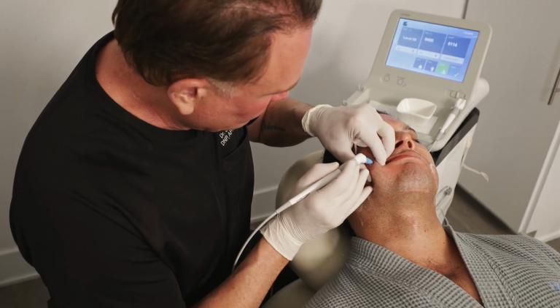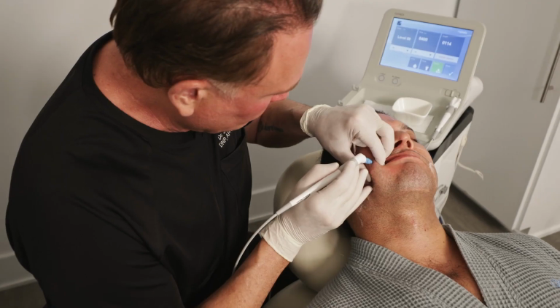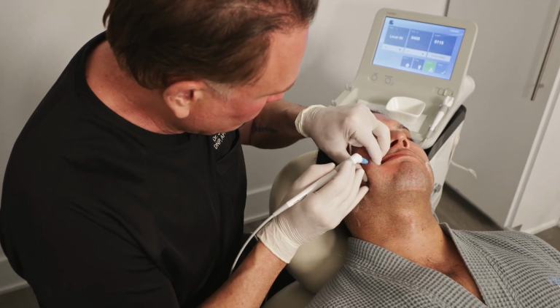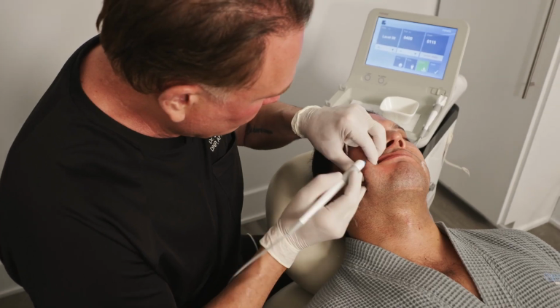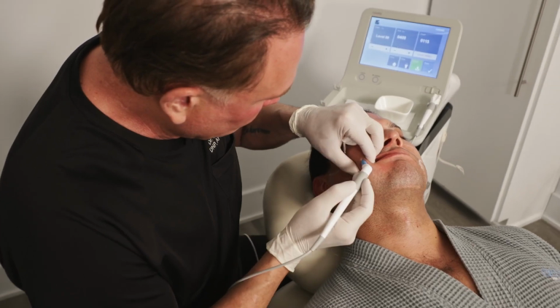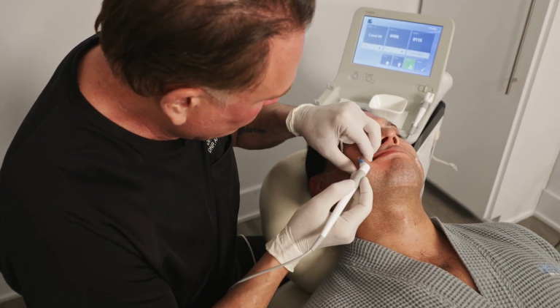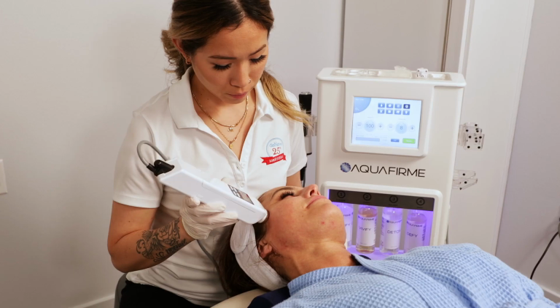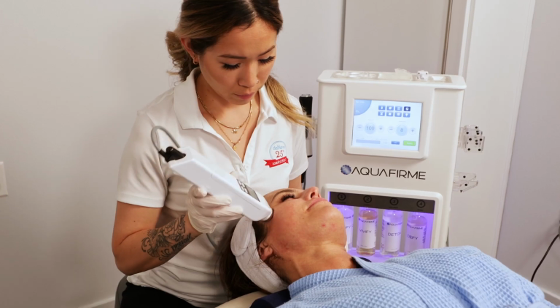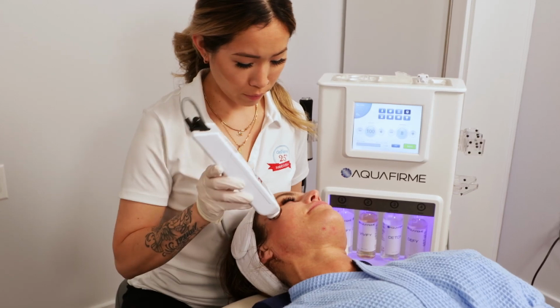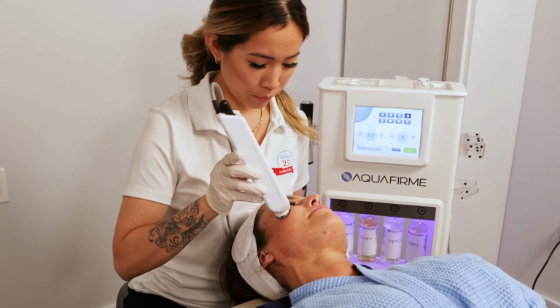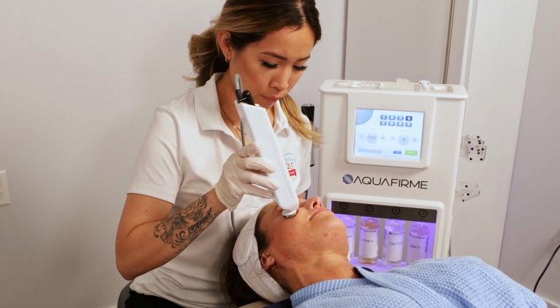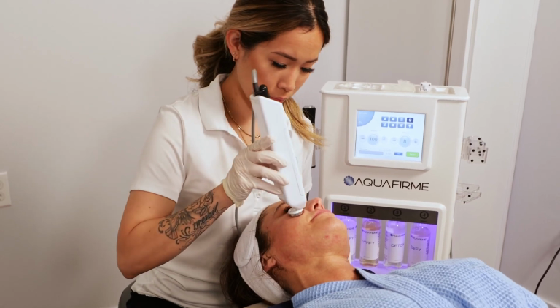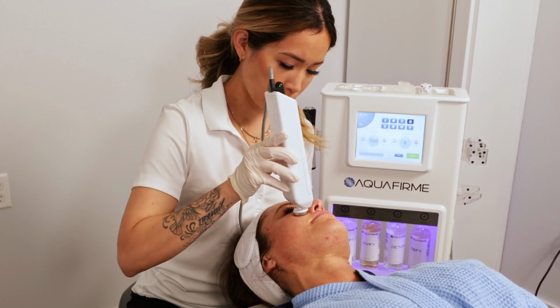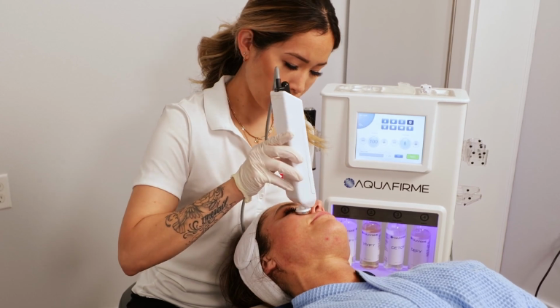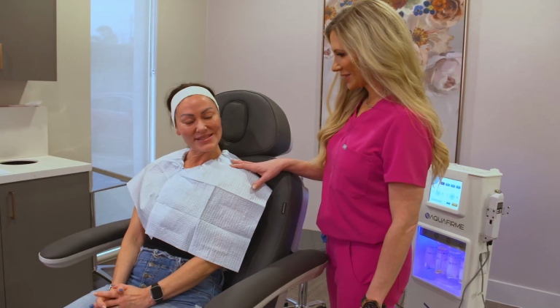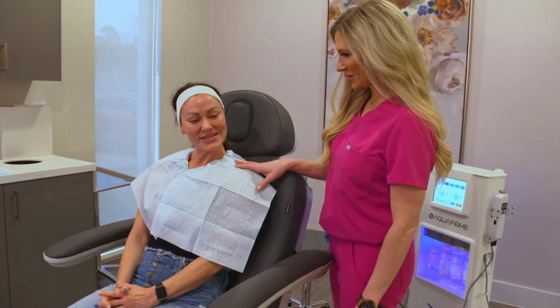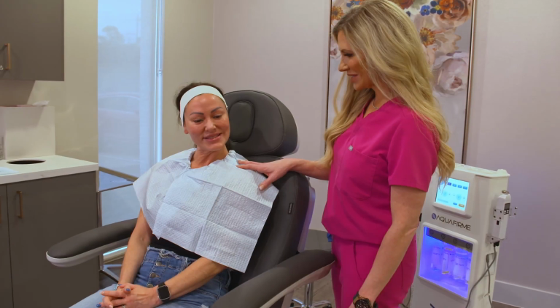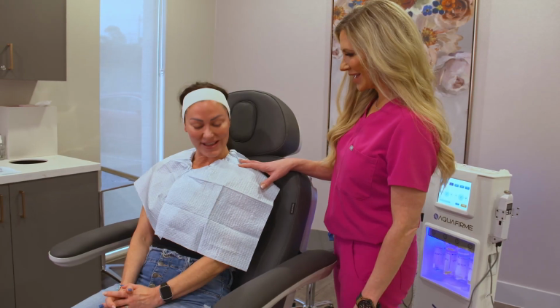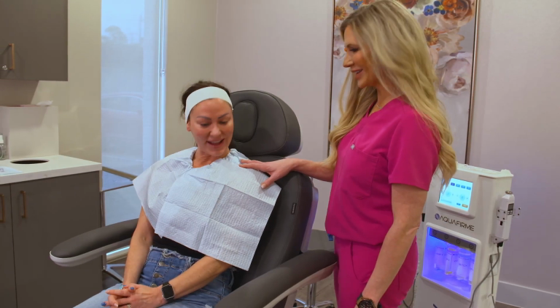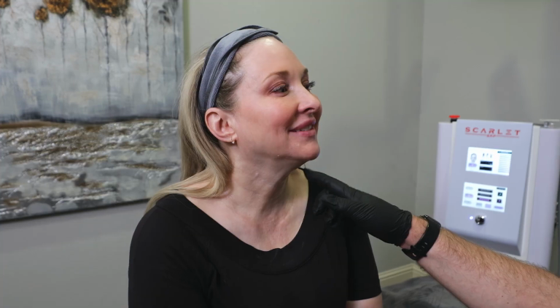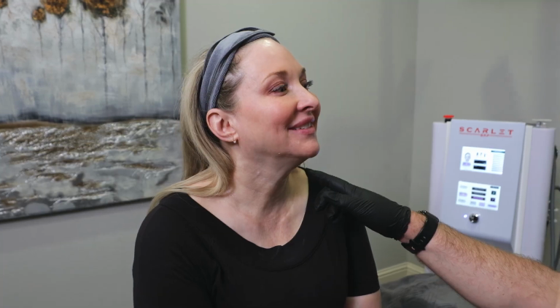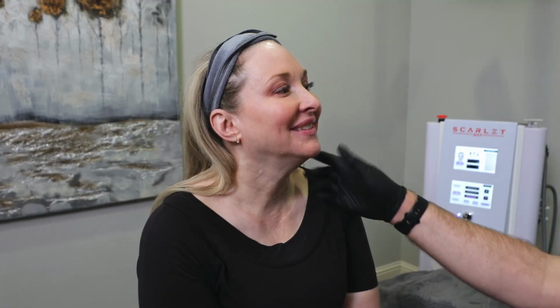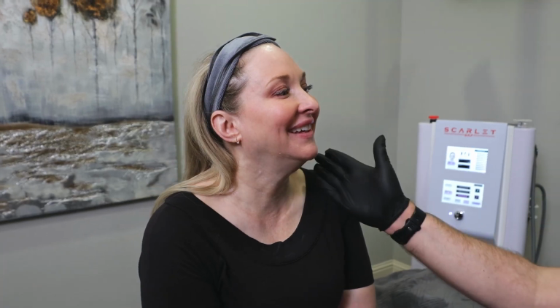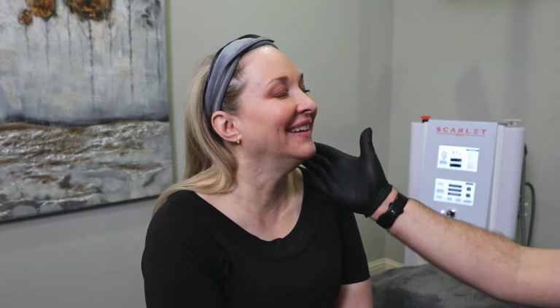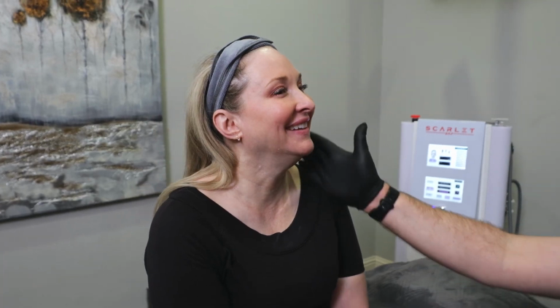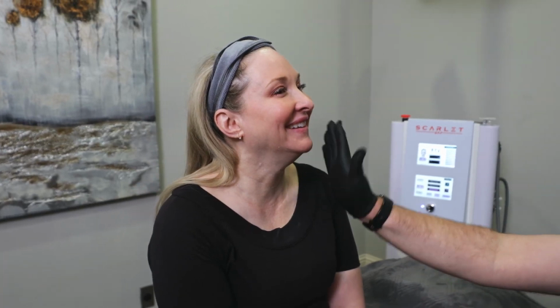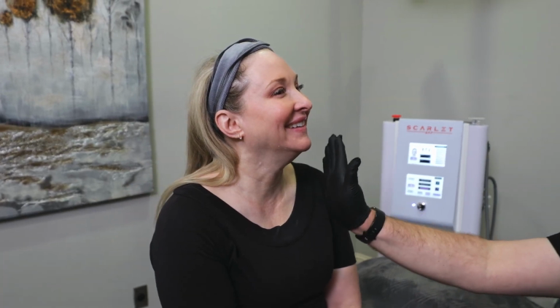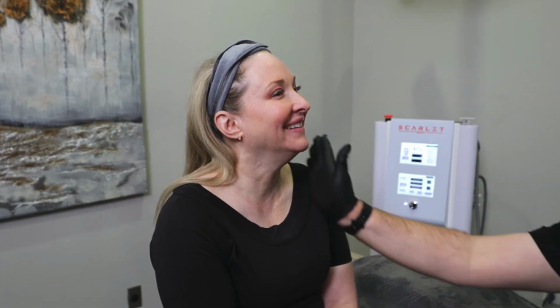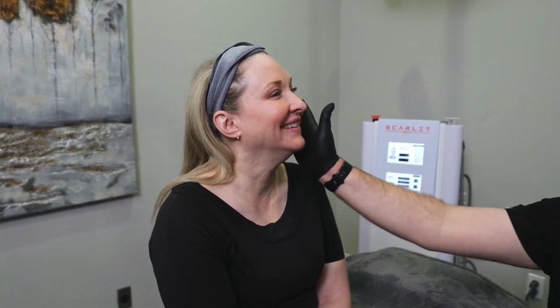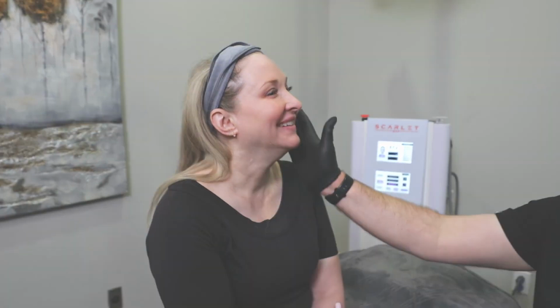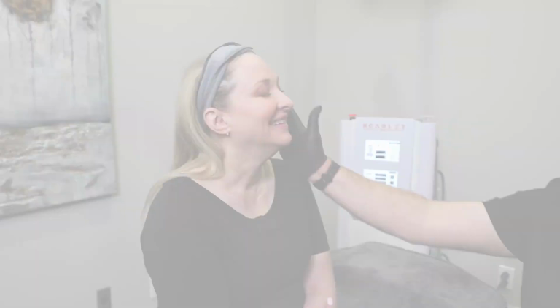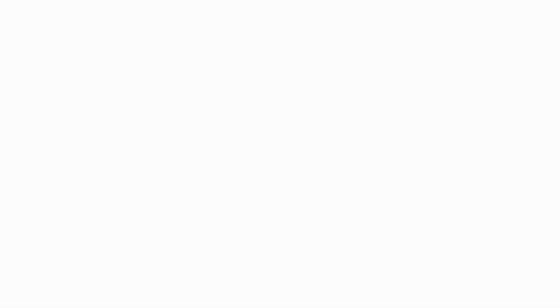The beautiful thing about the technology available to us today is that we can deliver a lot of similar results without surgery — and that's what people love.